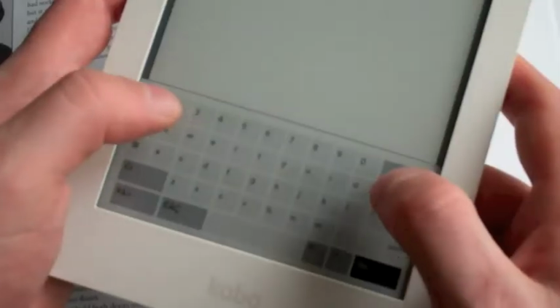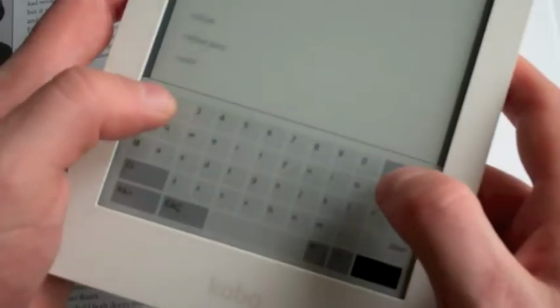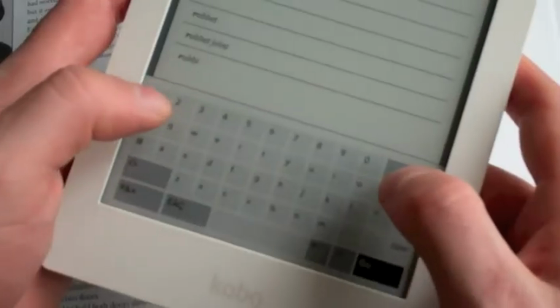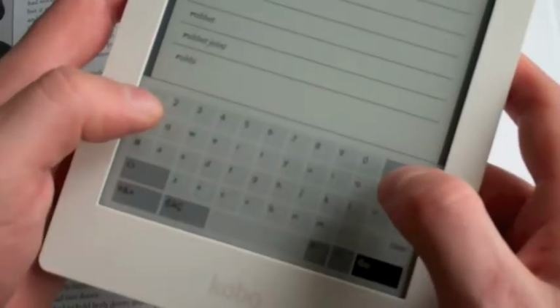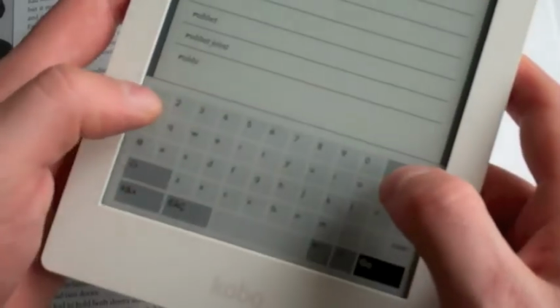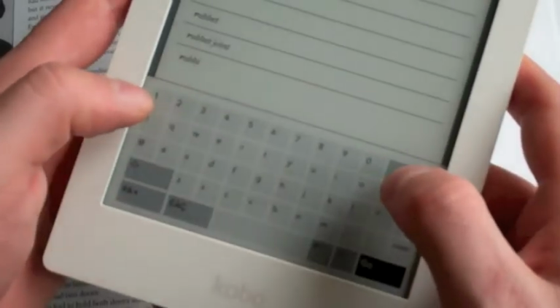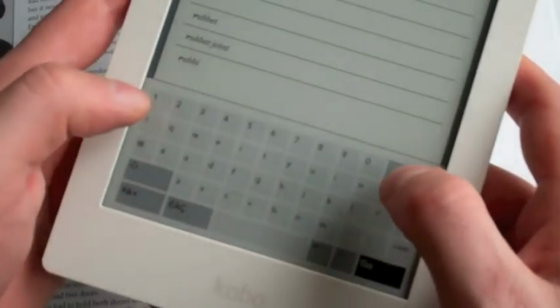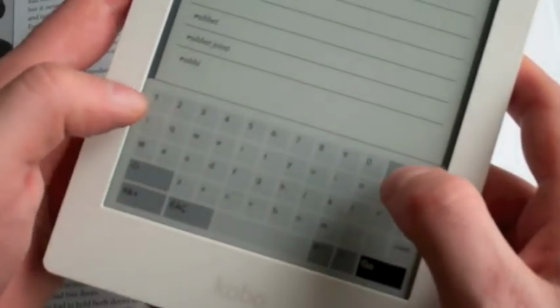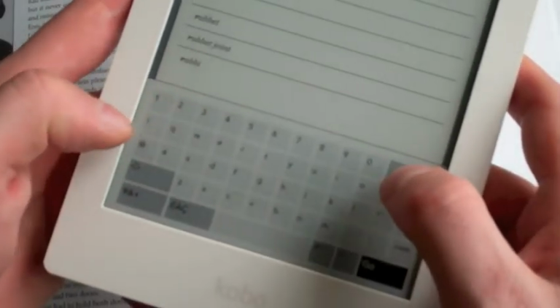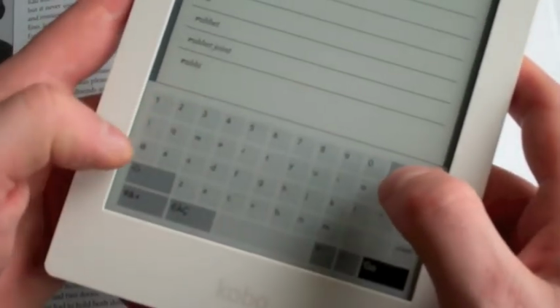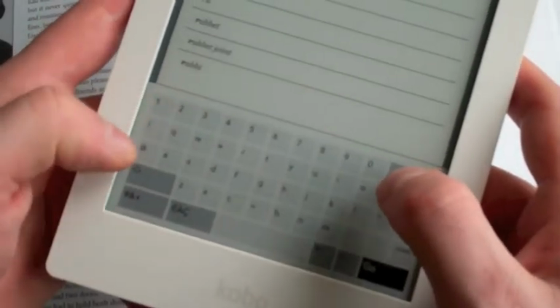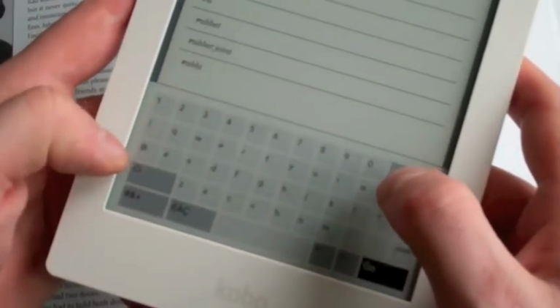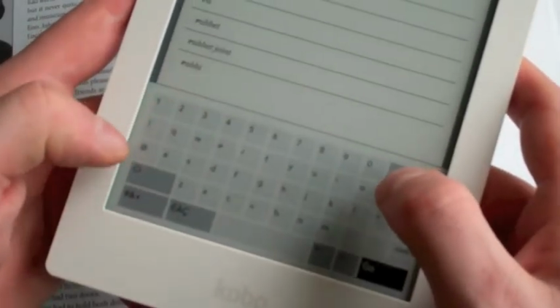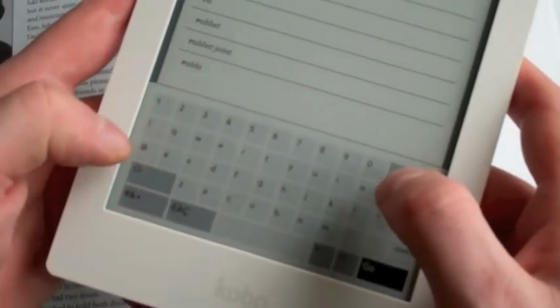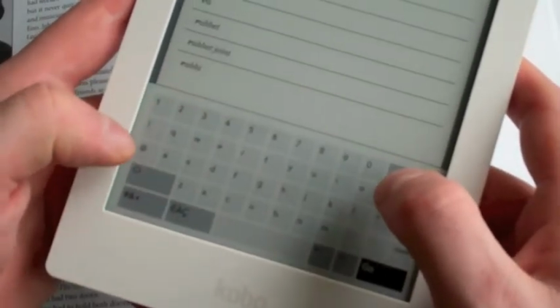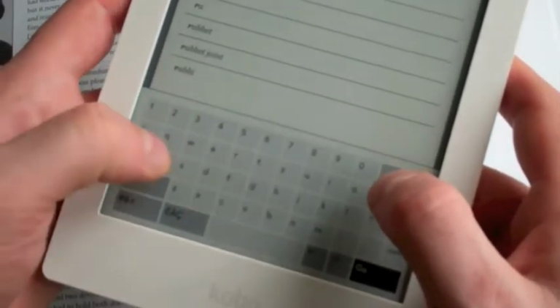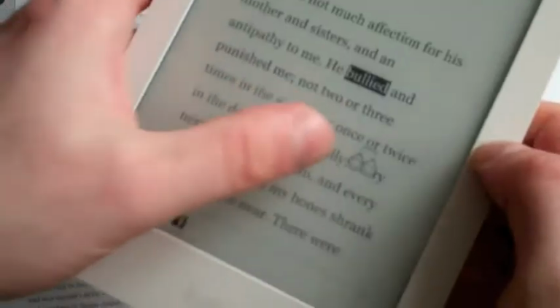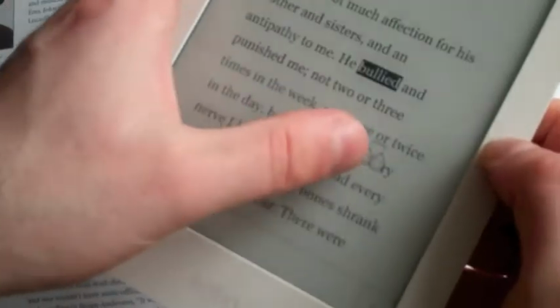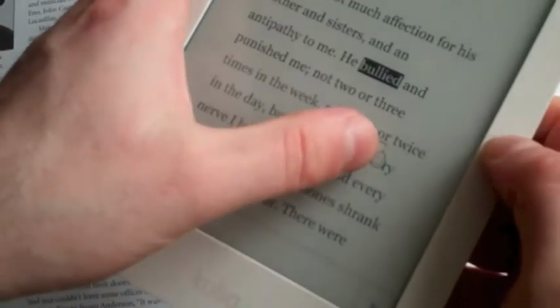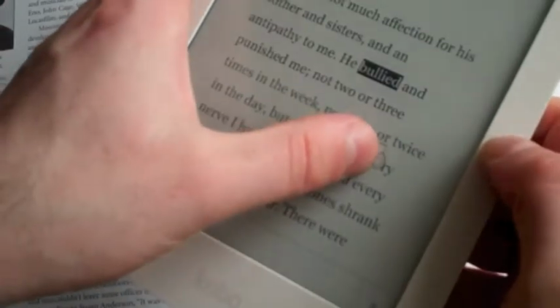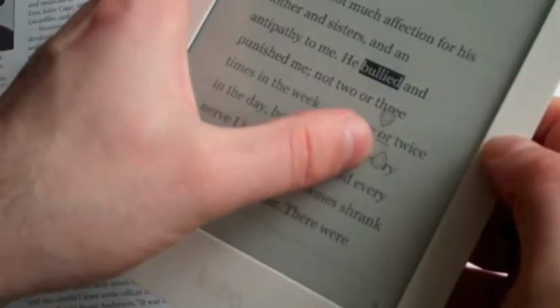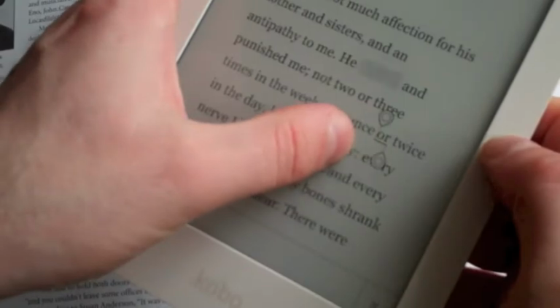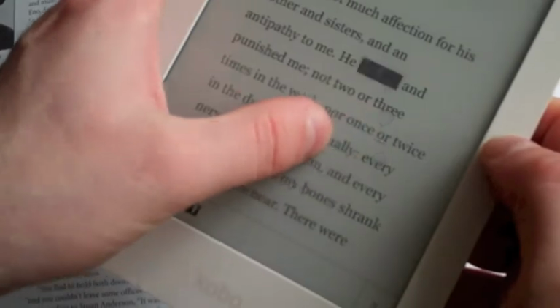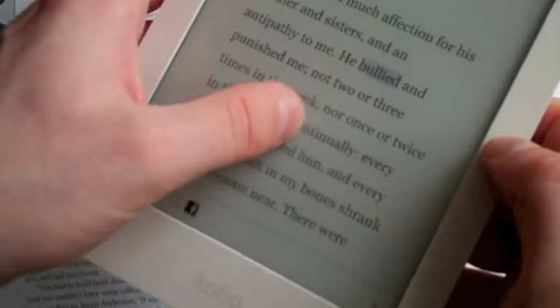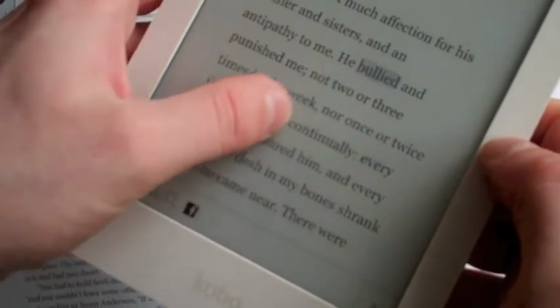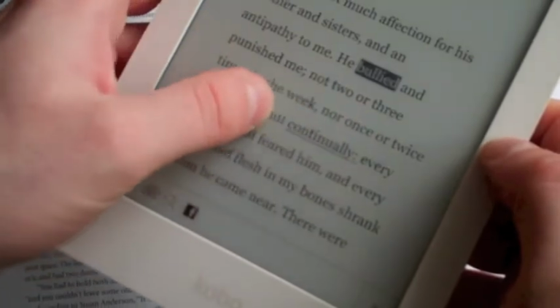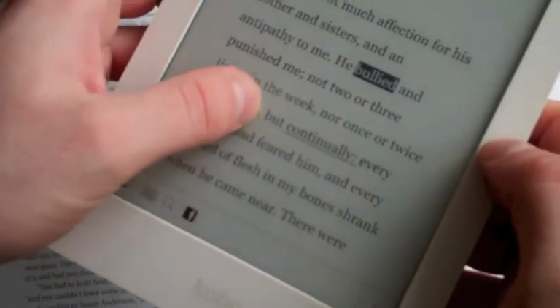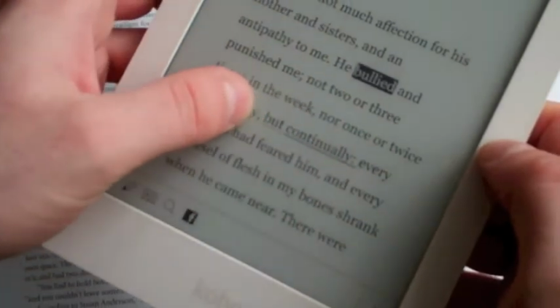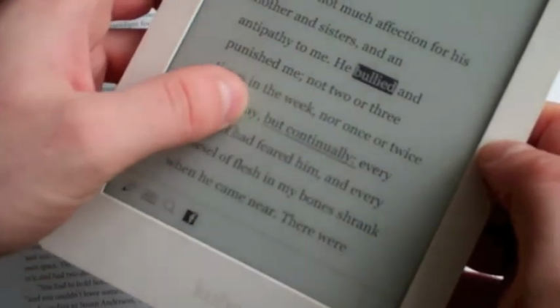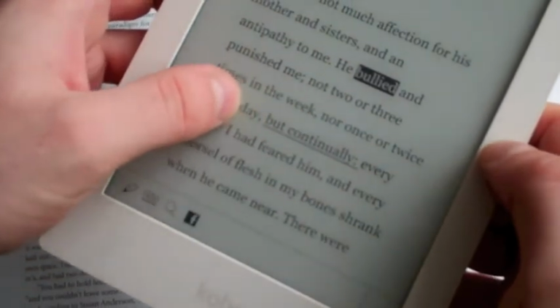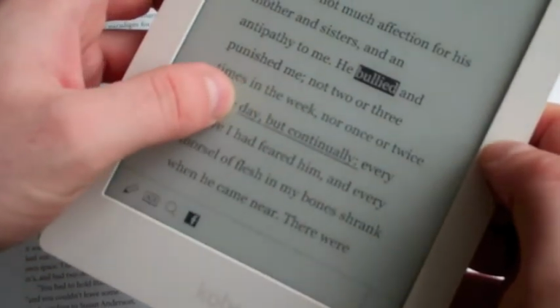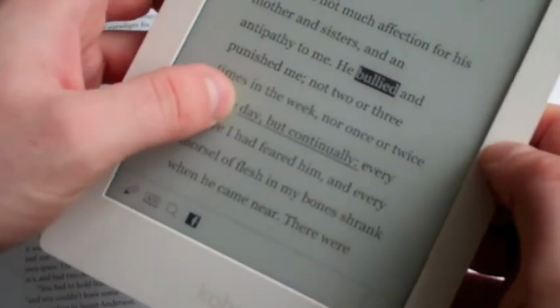Touch screen controls are fairly responsive and work well enough for typing, highlighting, and looking up definitions.